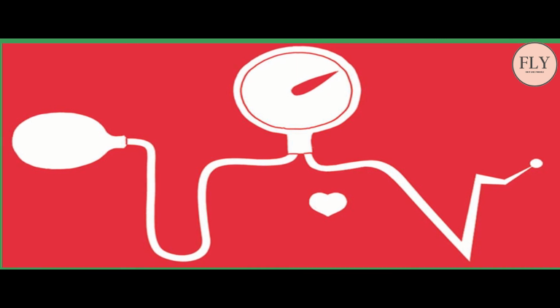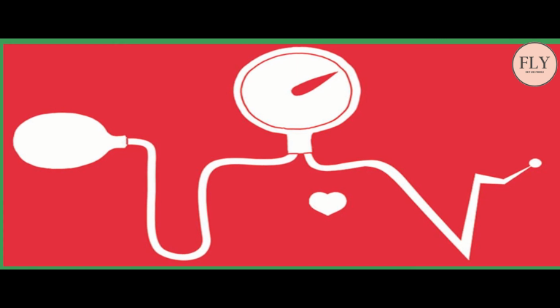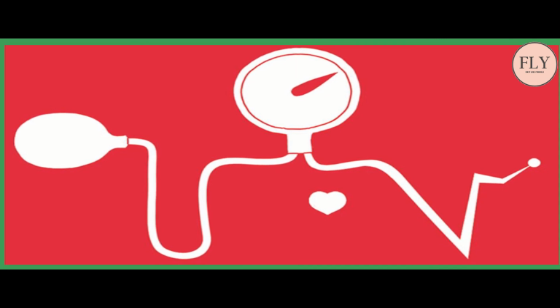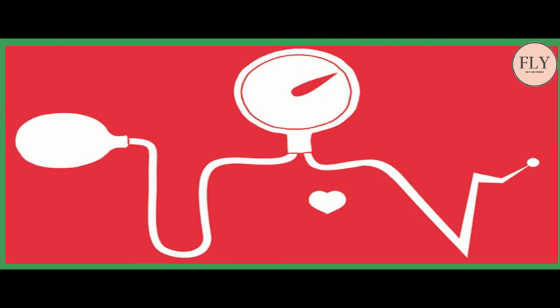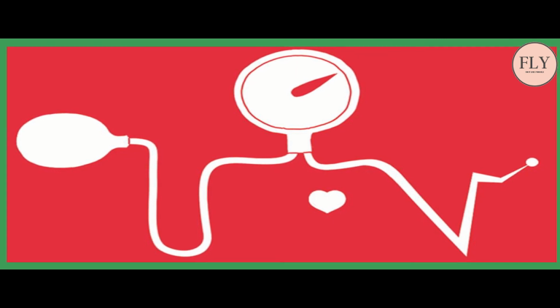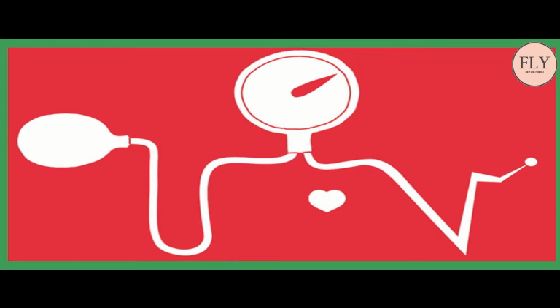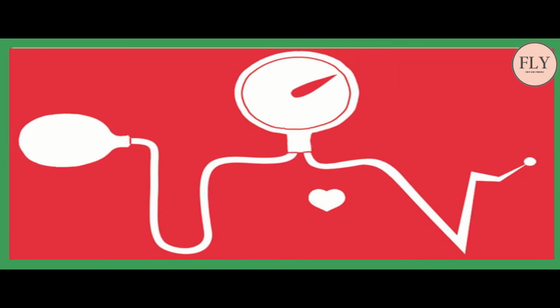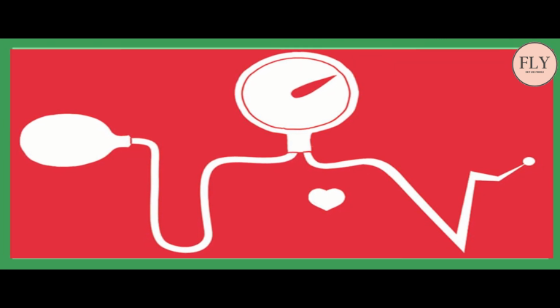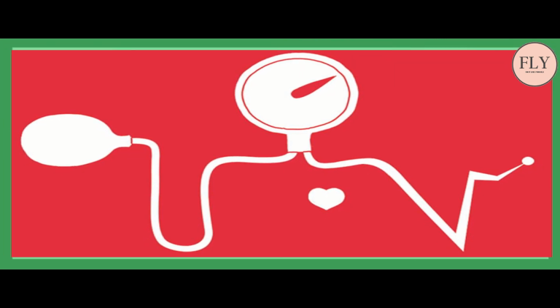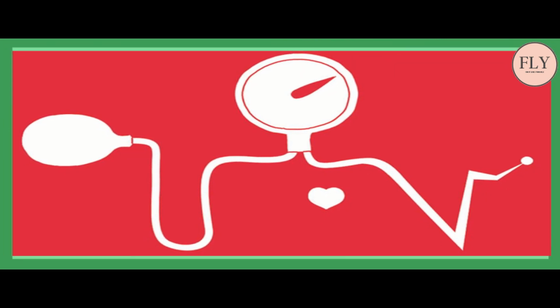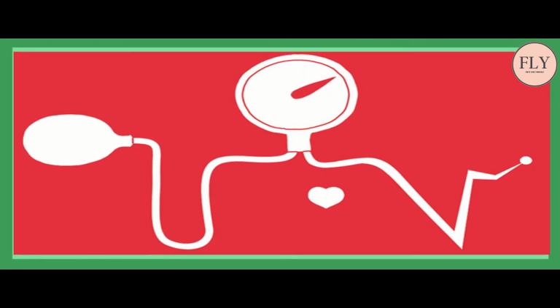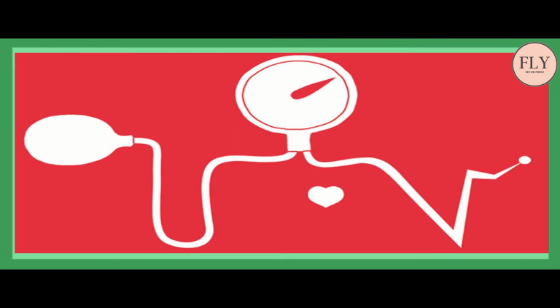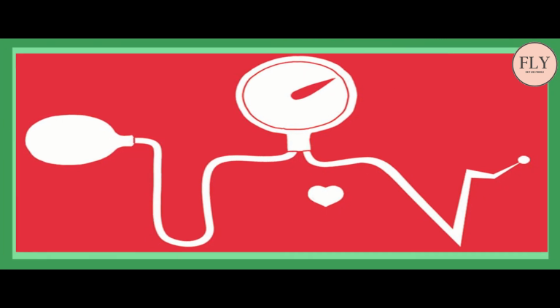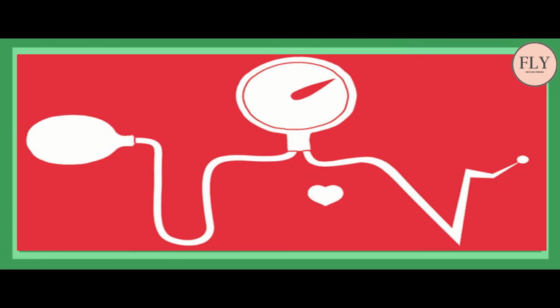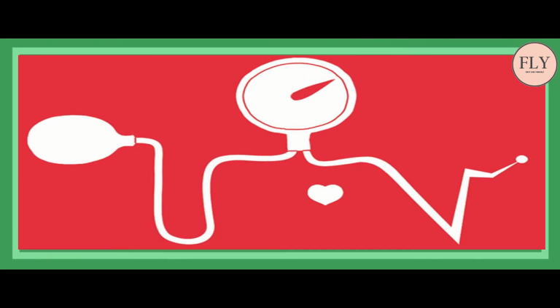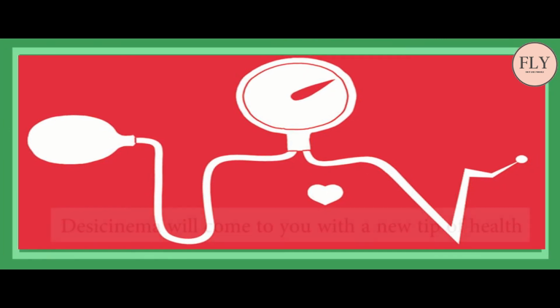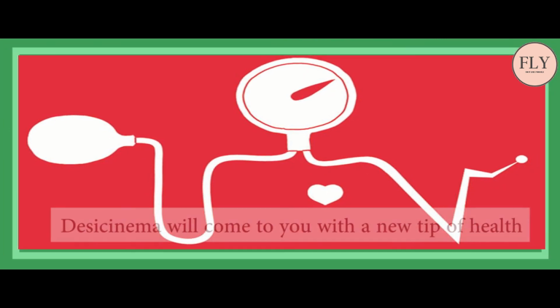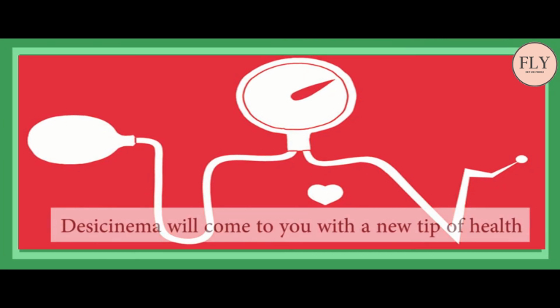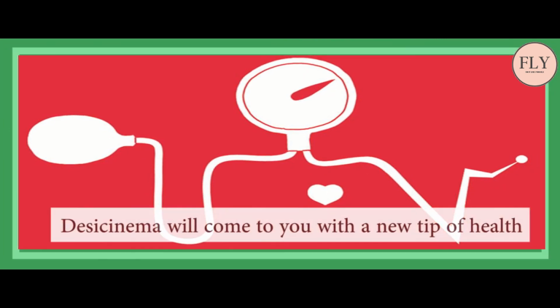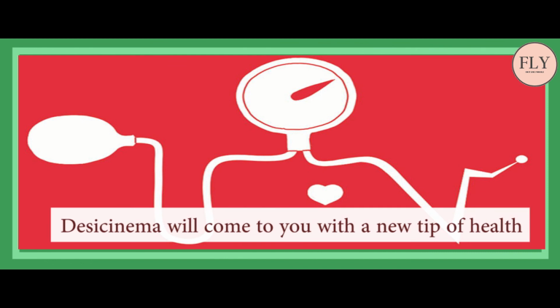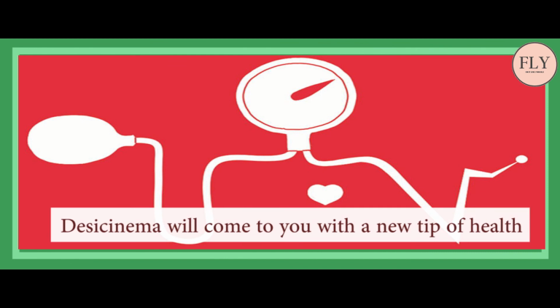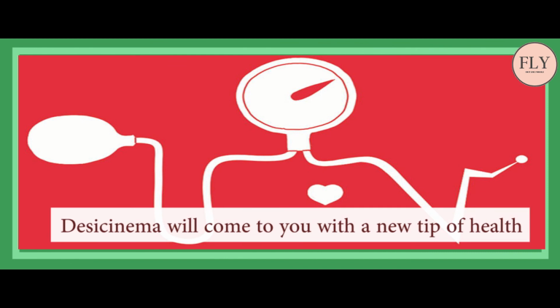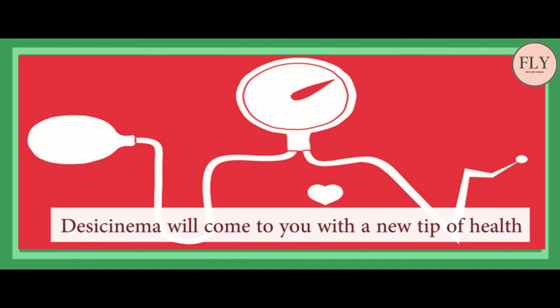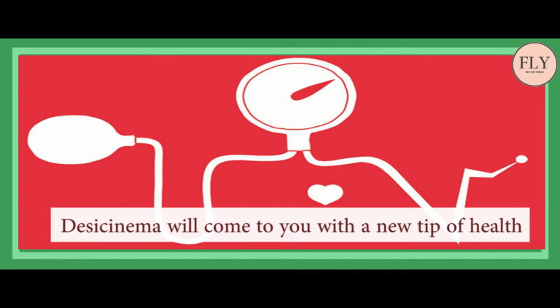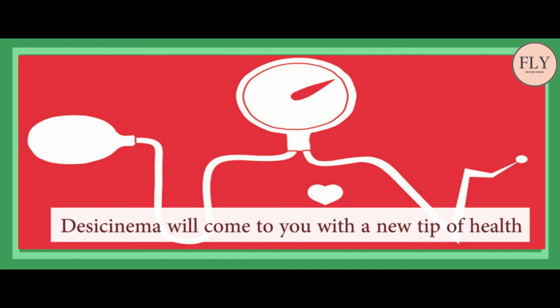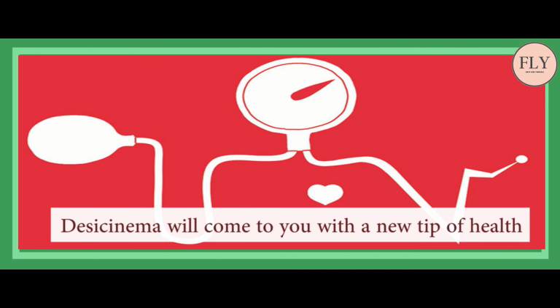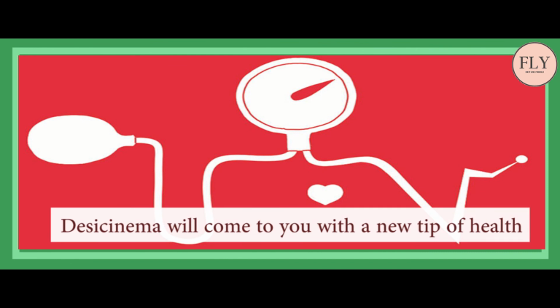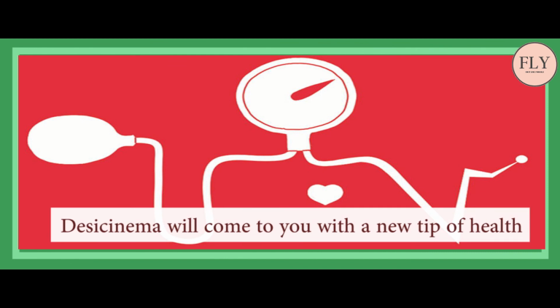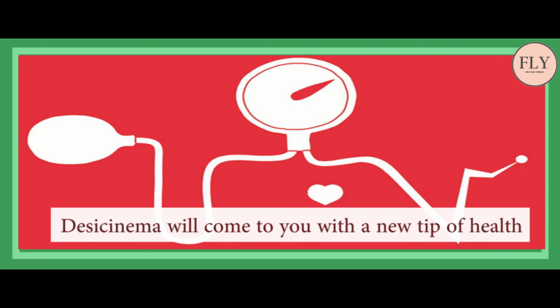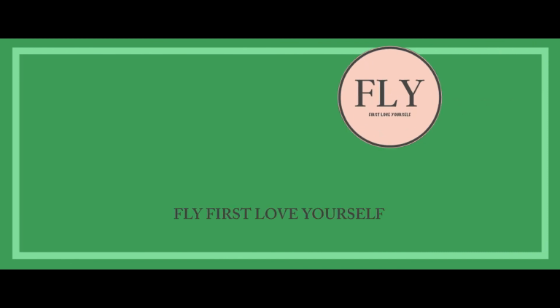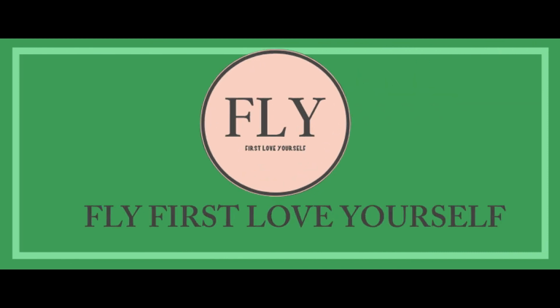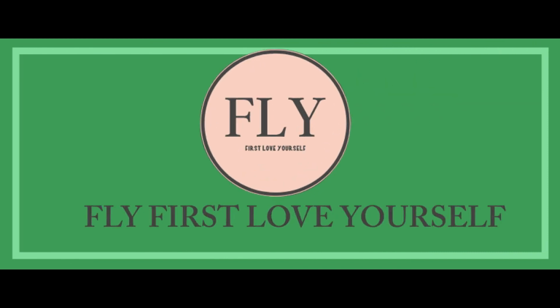In case of conditions of shock, such persons must consult doctors to get a cure. Desi Cinema will come back to you with a new tip on health. Thank you.